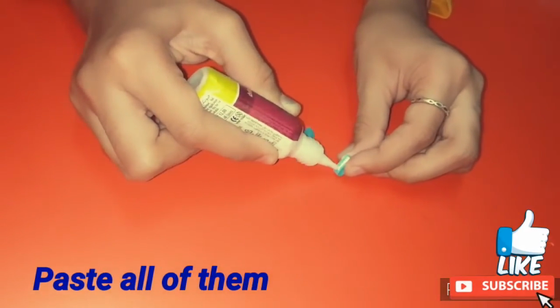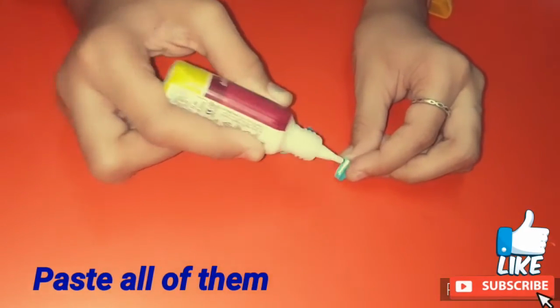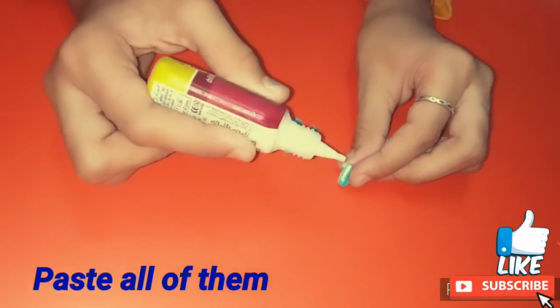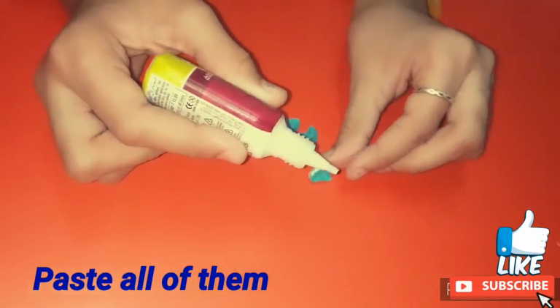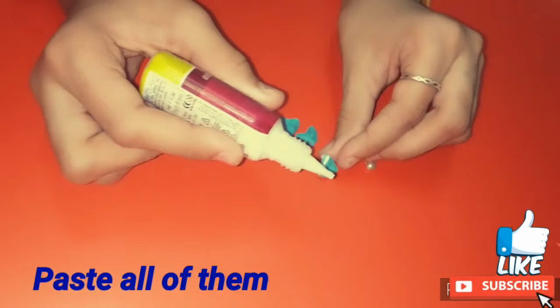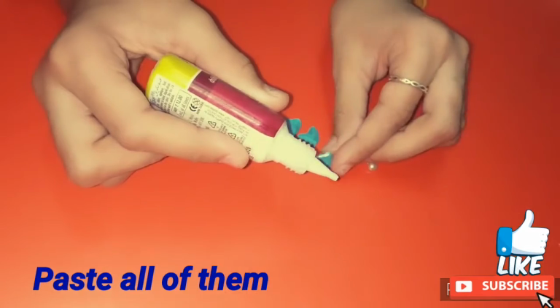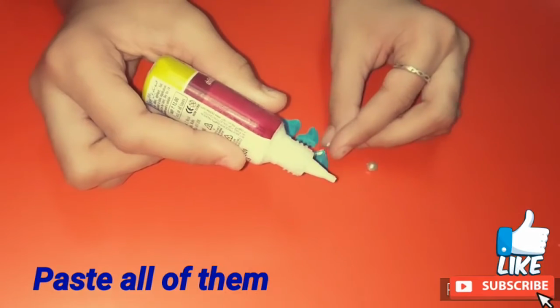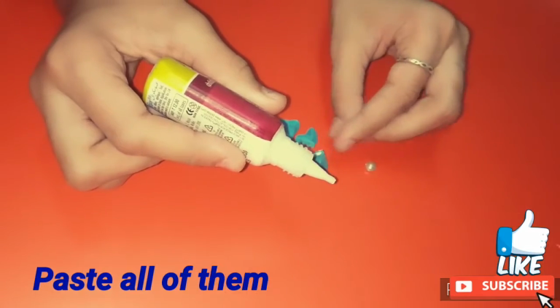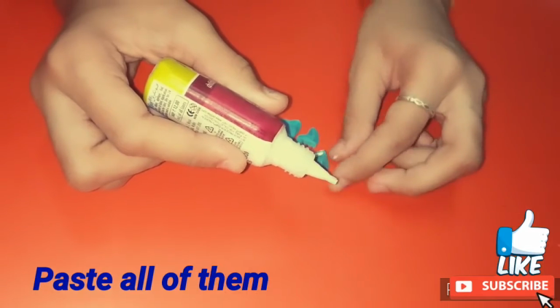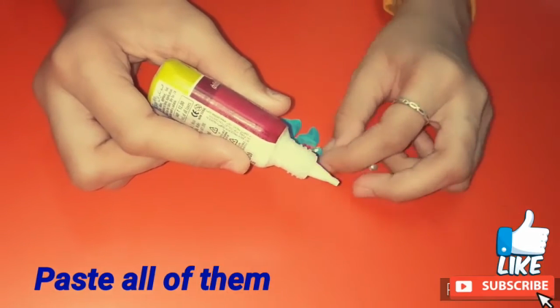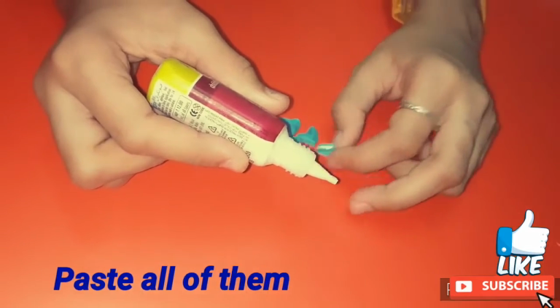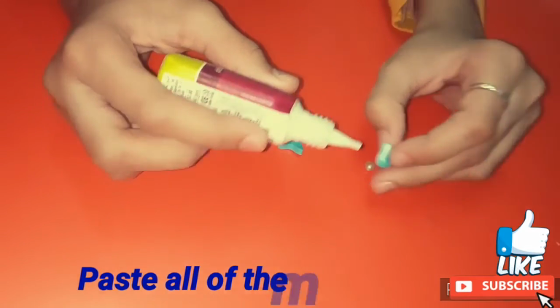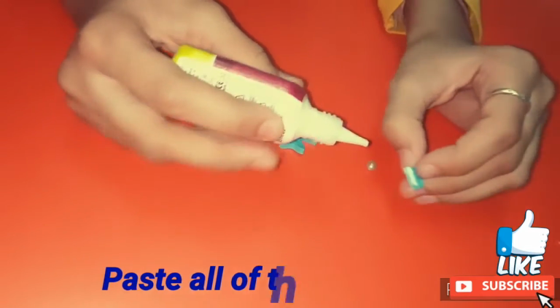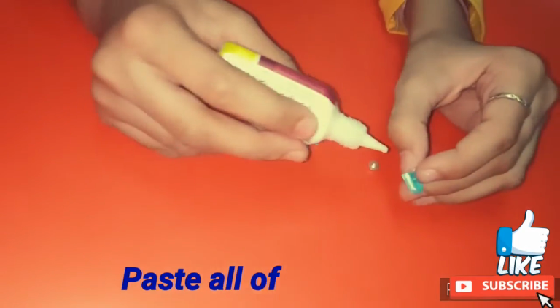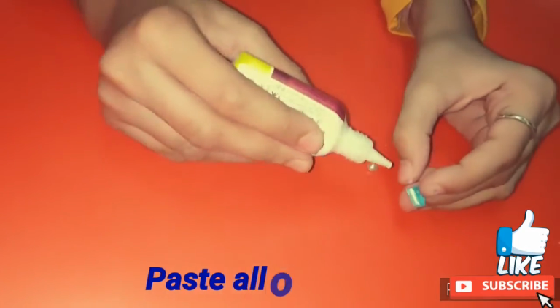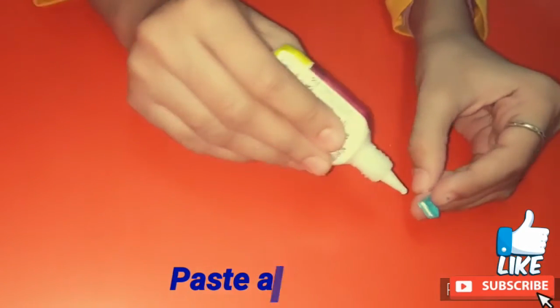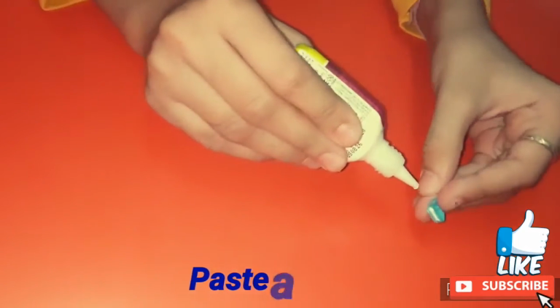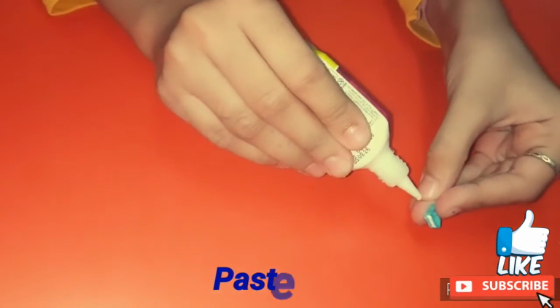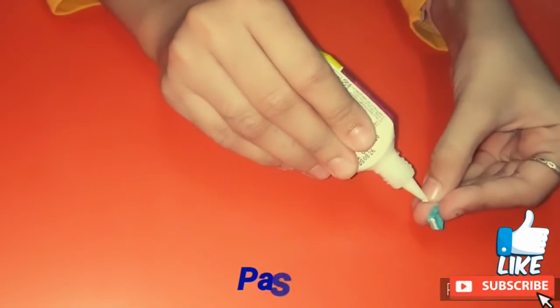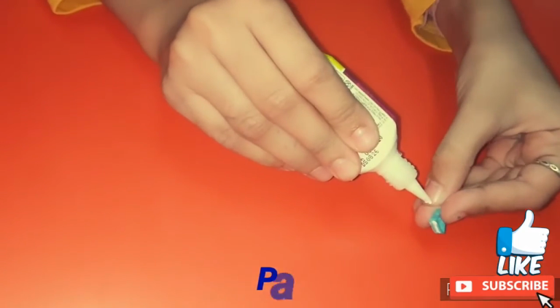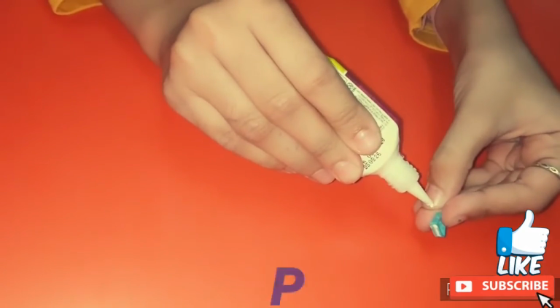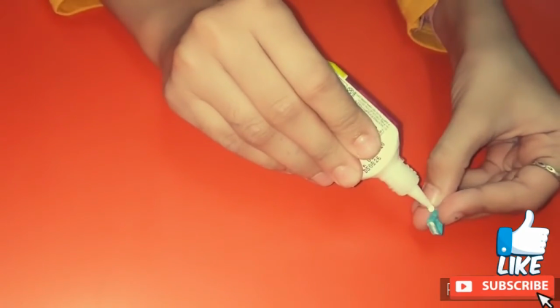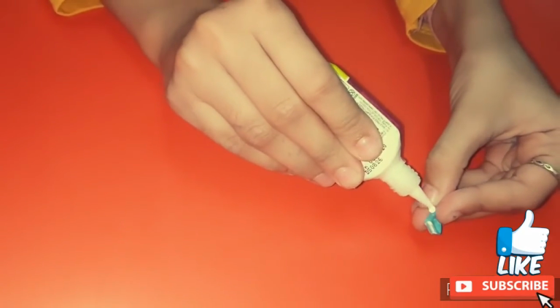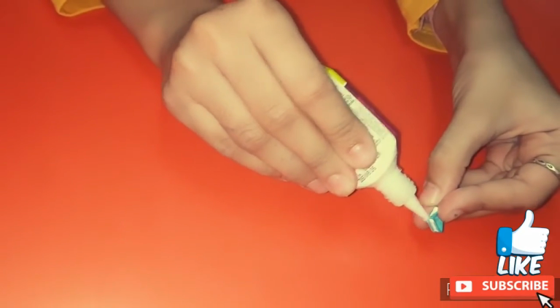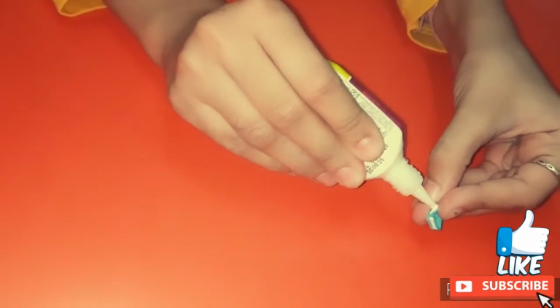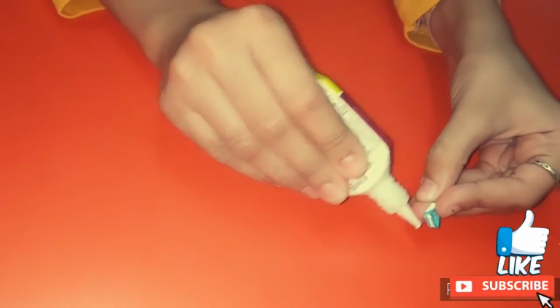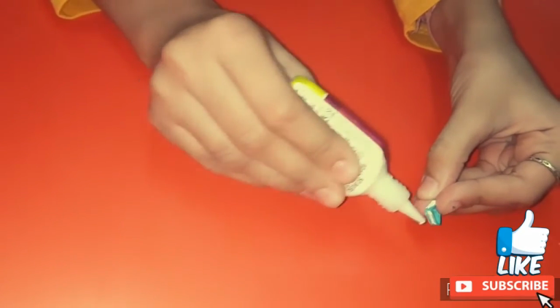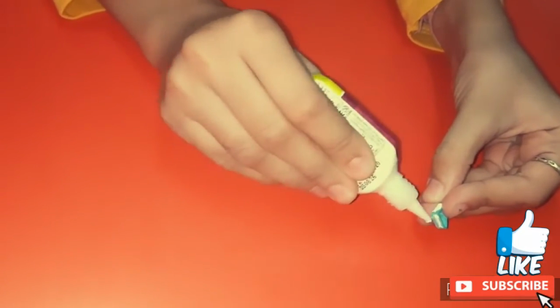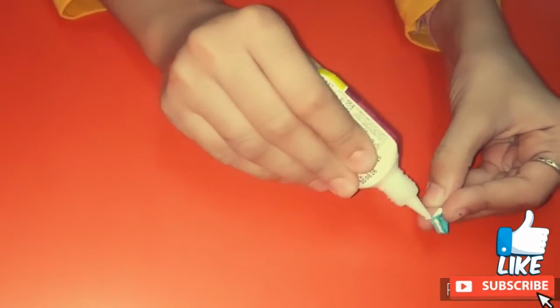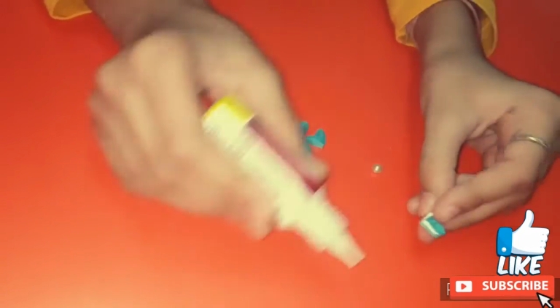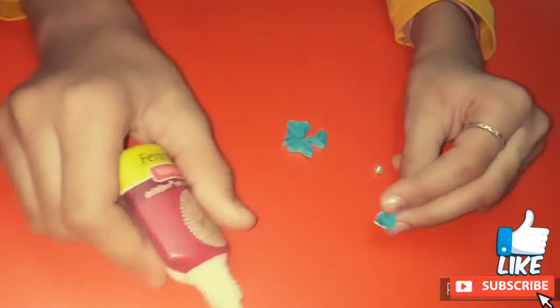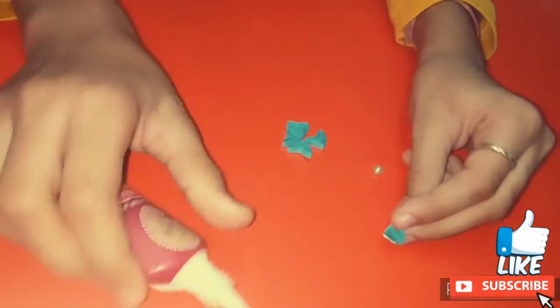Similarly I have made more petals and now I am pasting all of them together, making this flower as well.